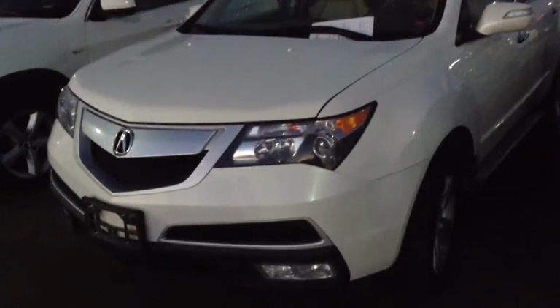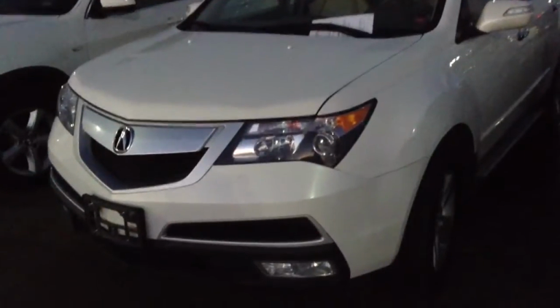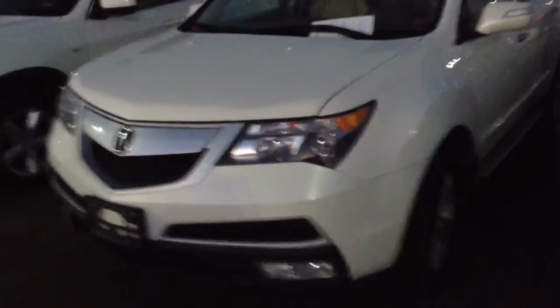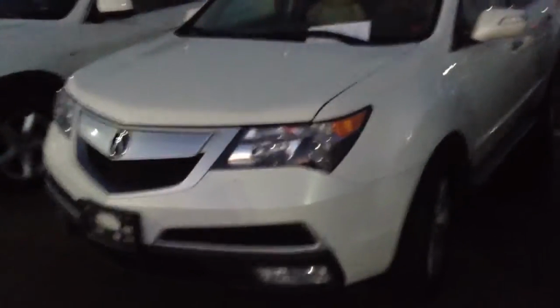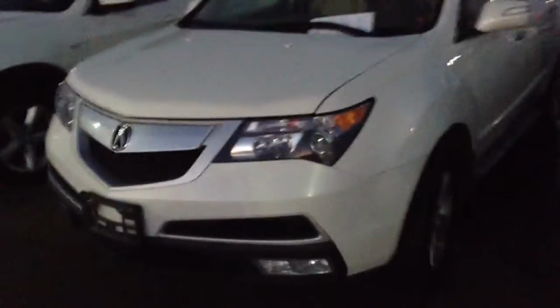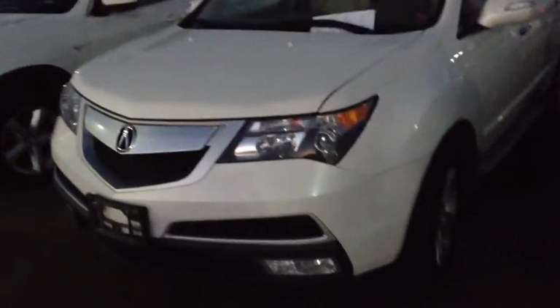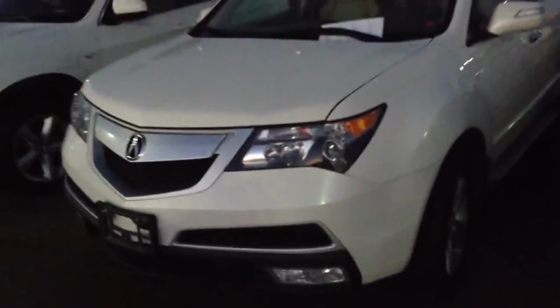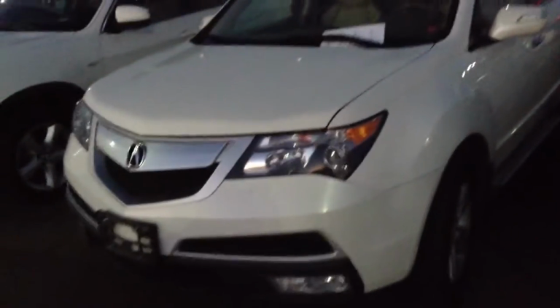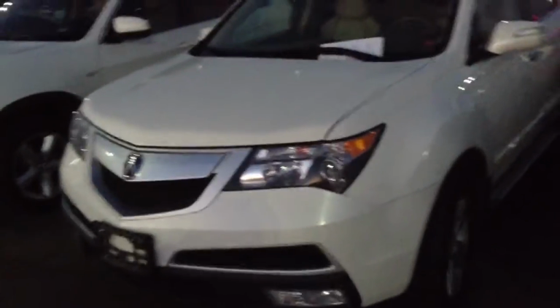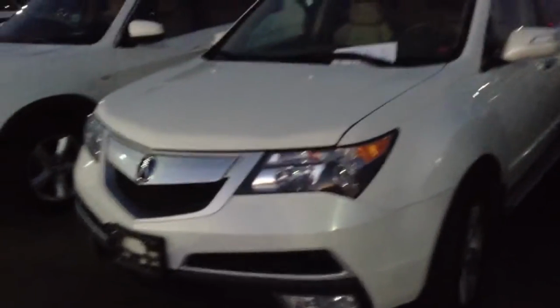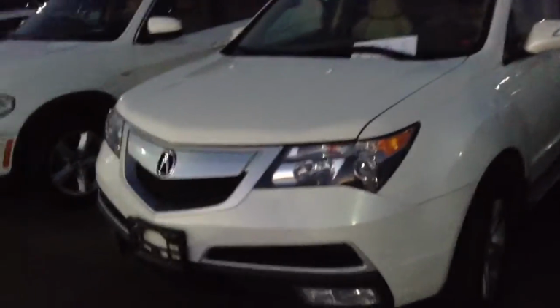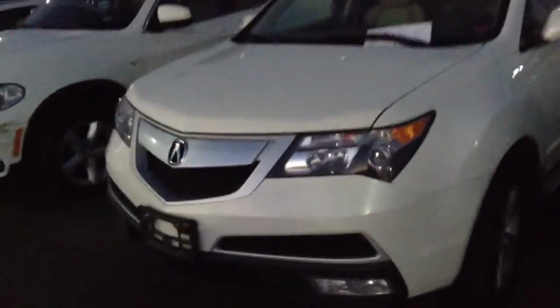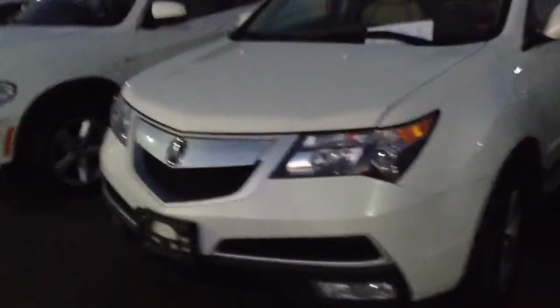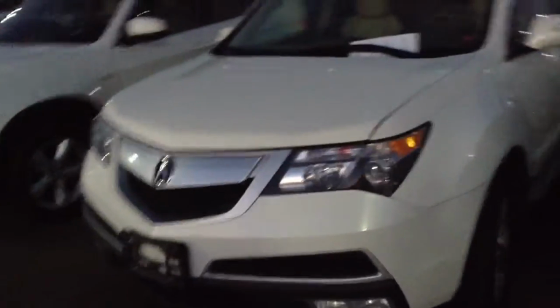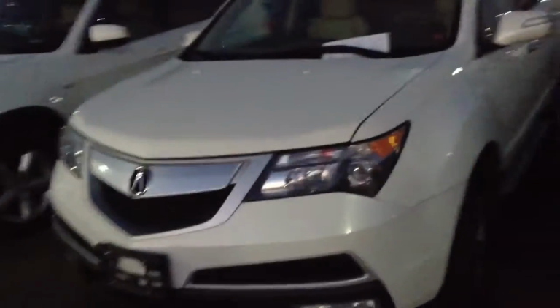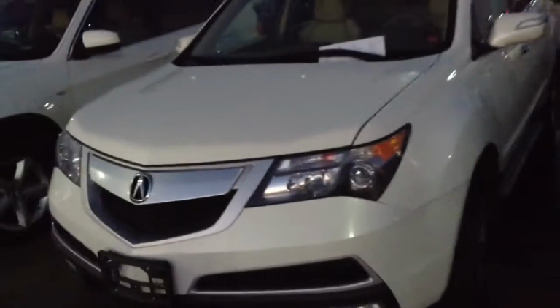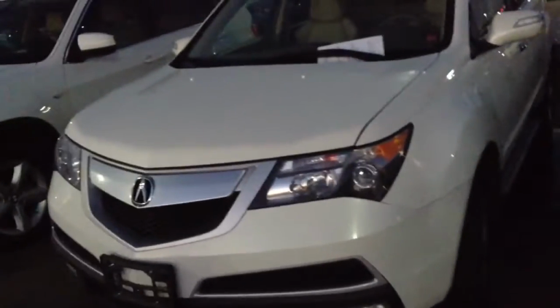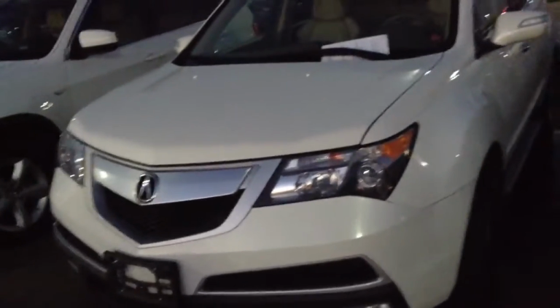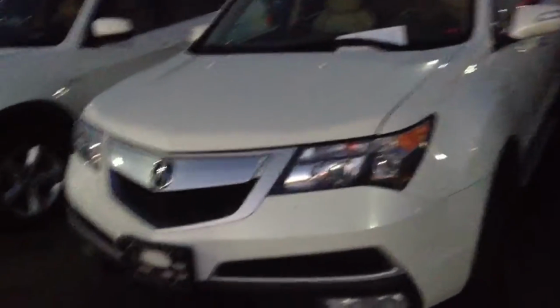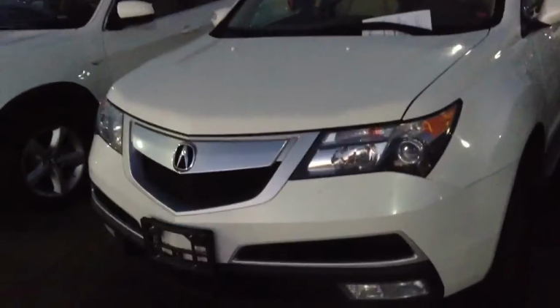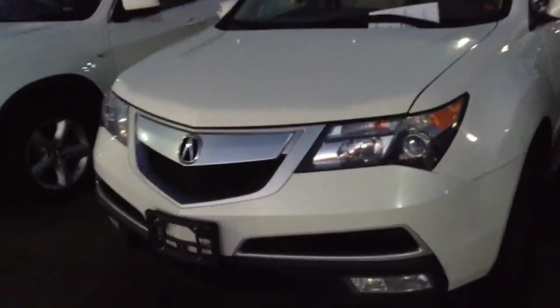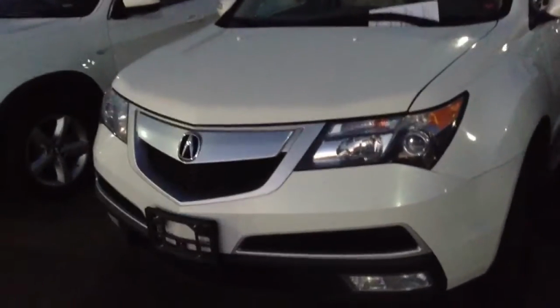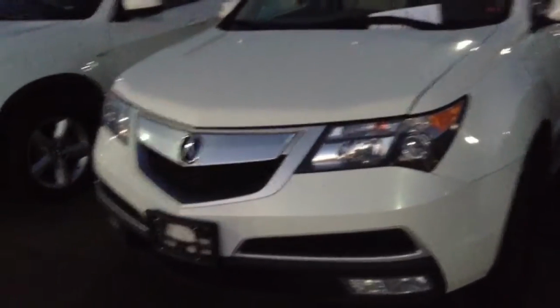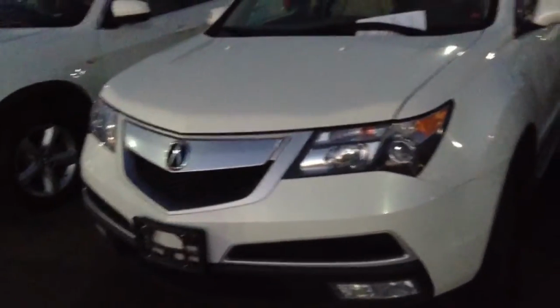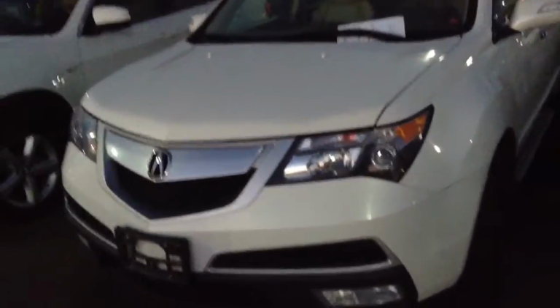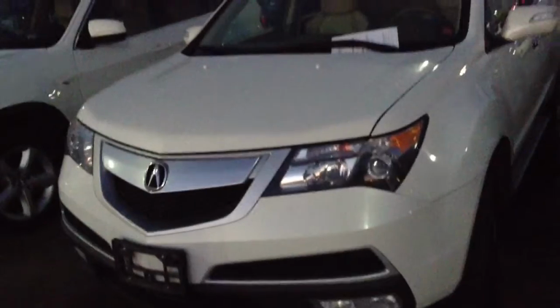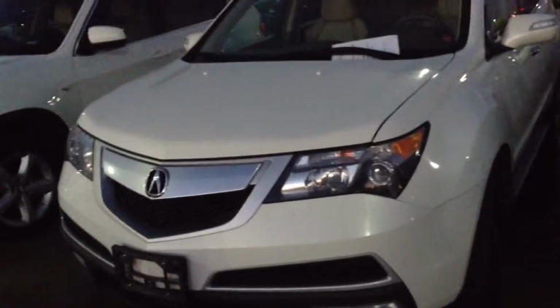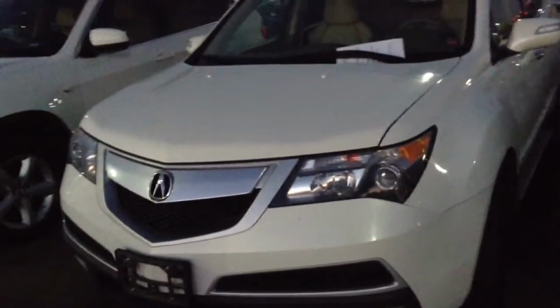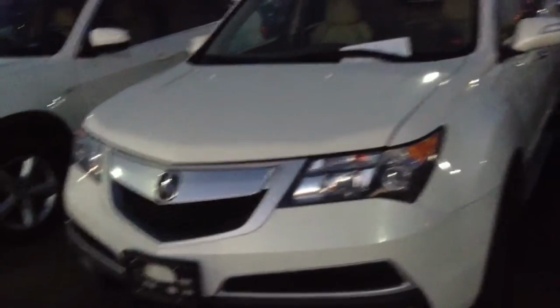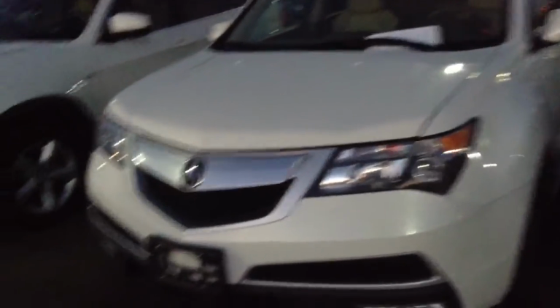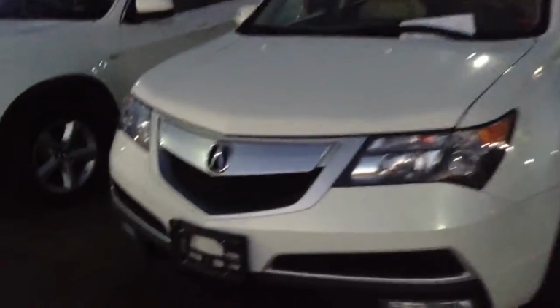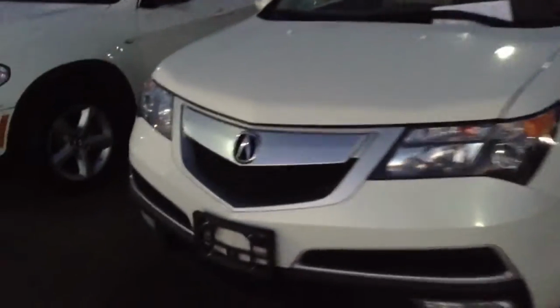Hey there, Andrew. Adam over here at Chomp BMW. Here's a quick video of that MDX that you're interested in.